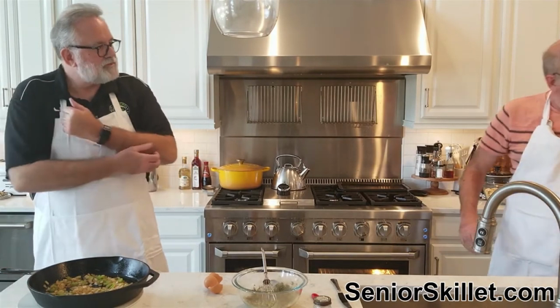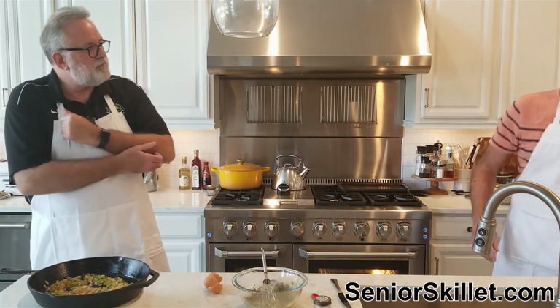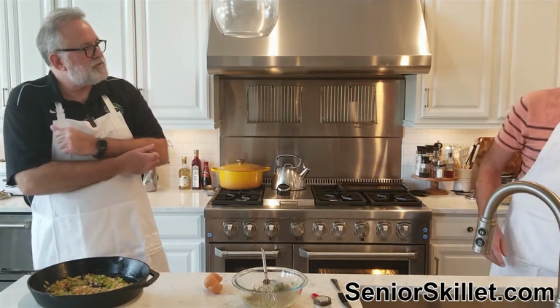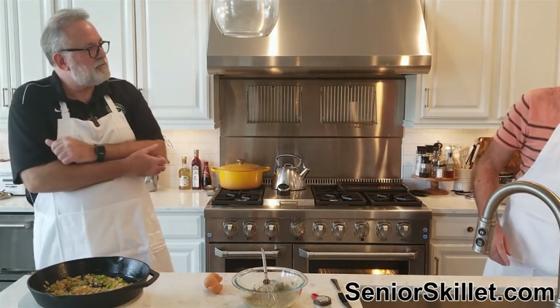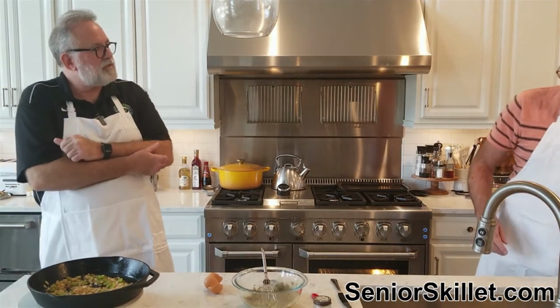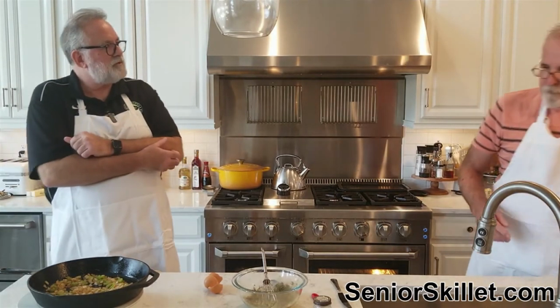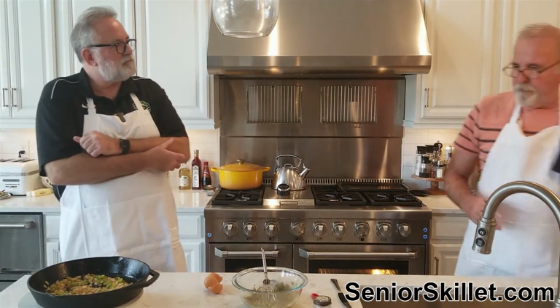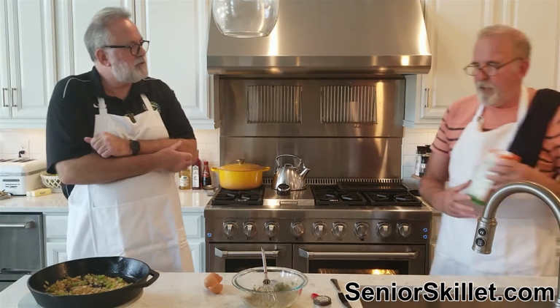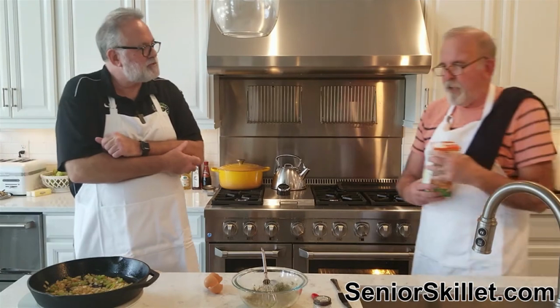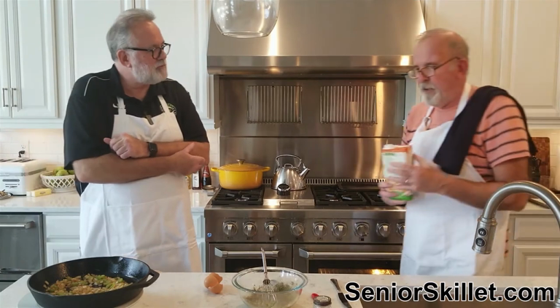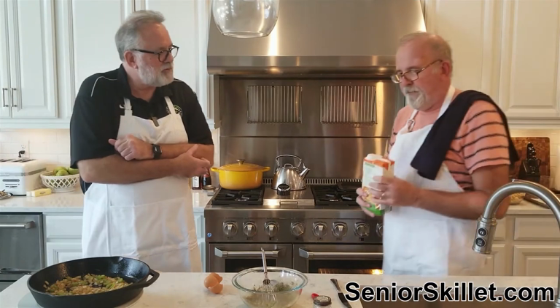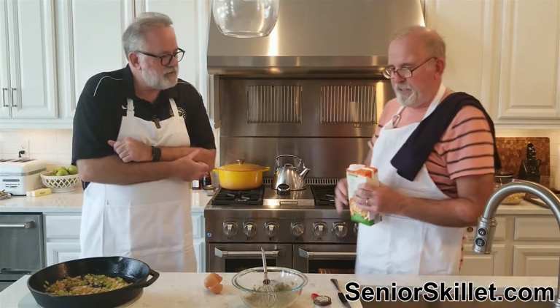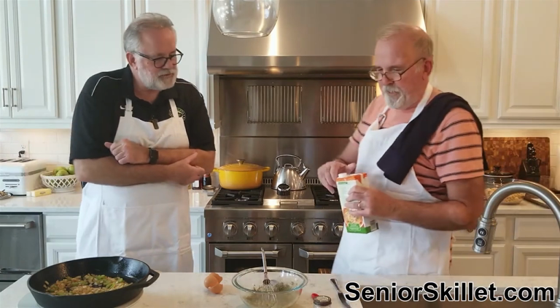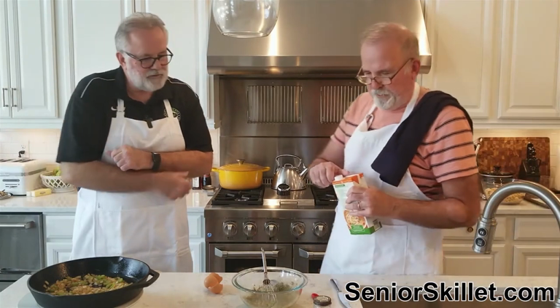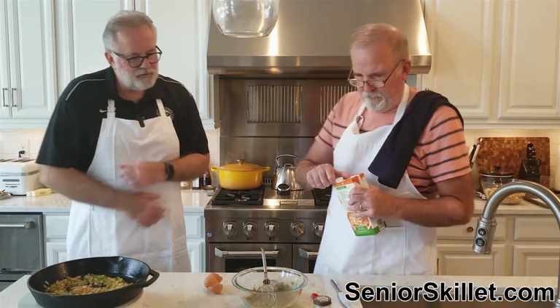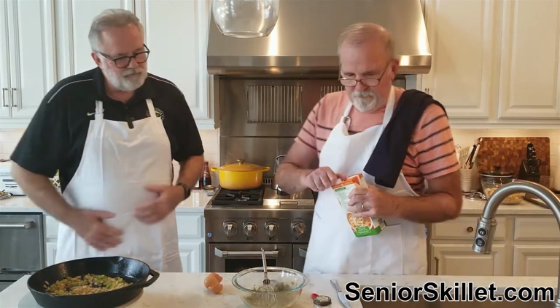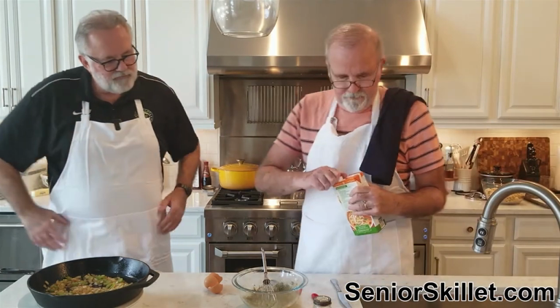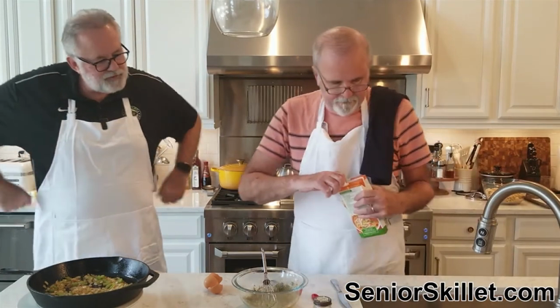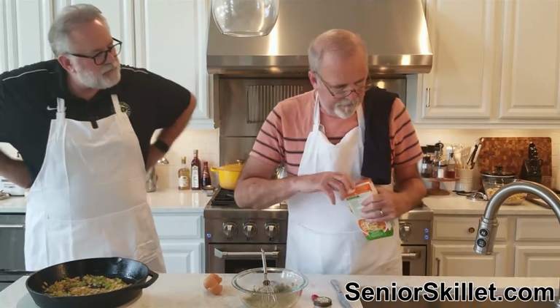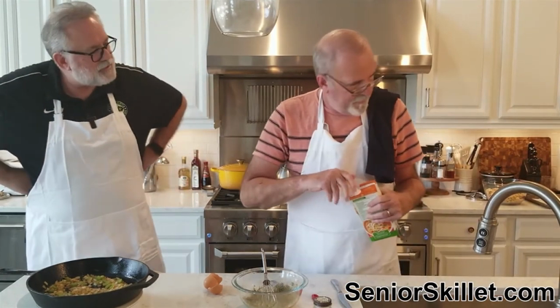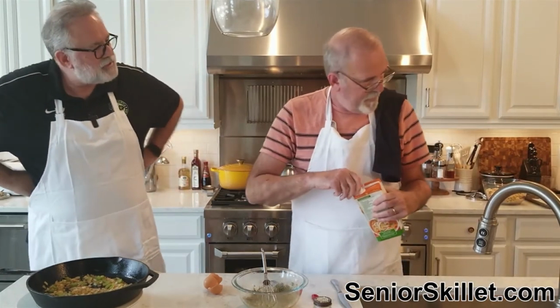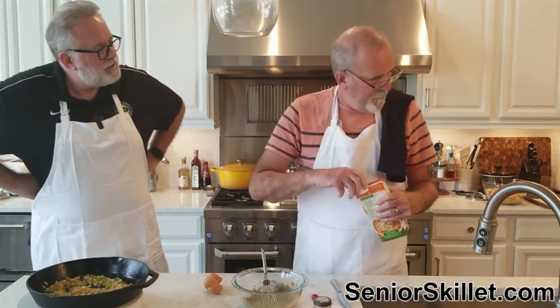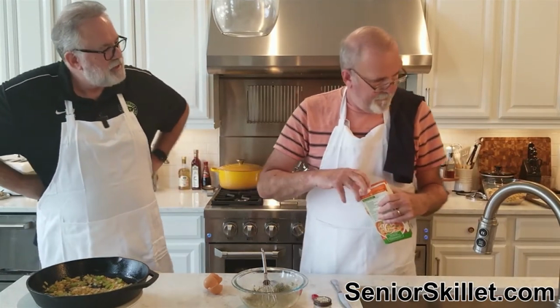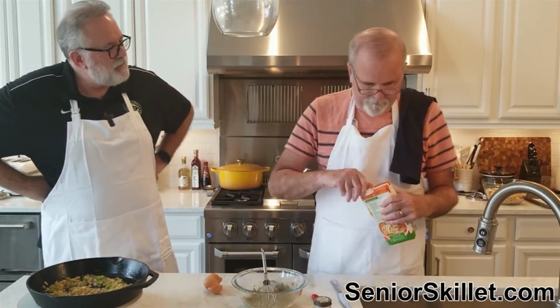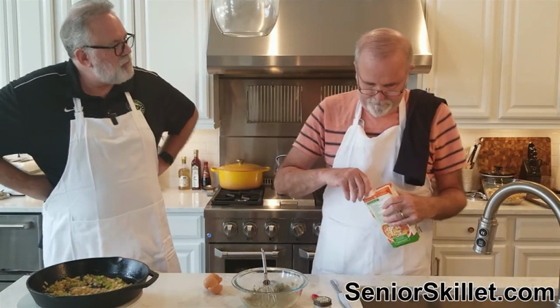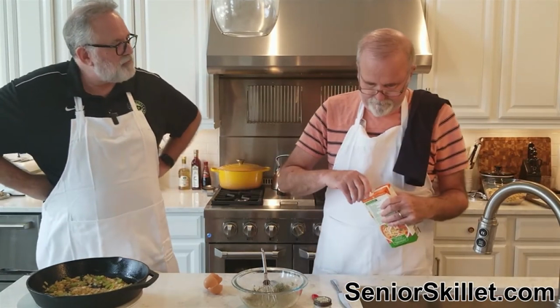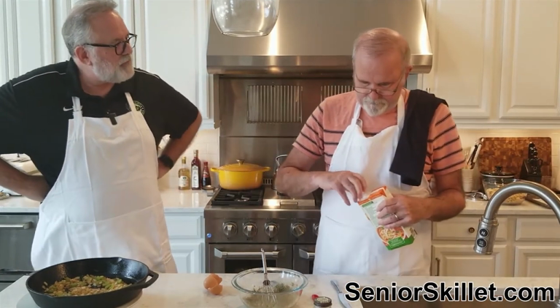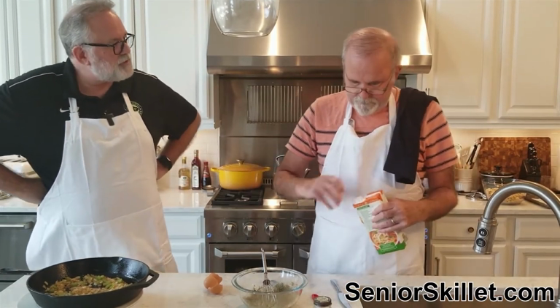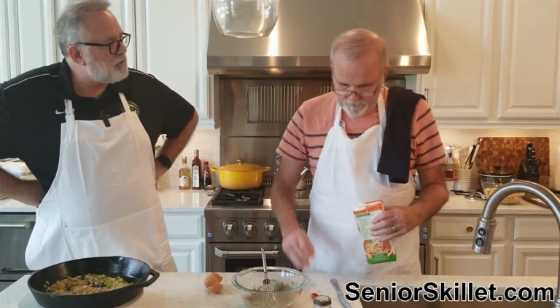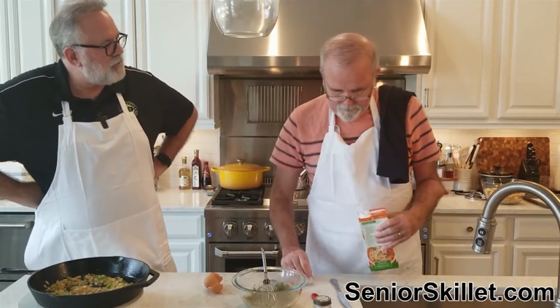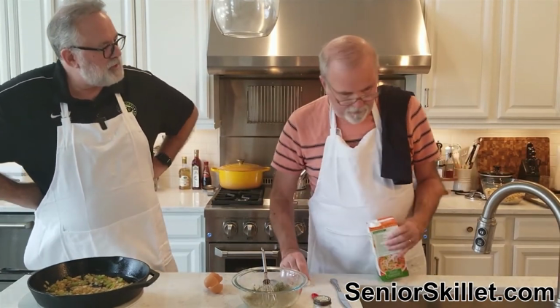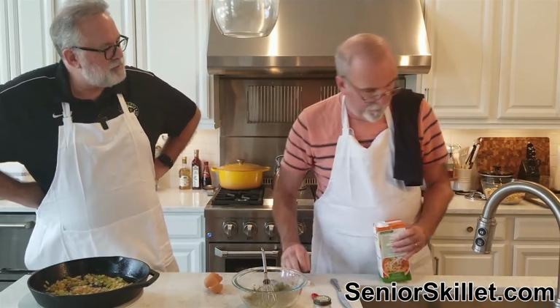Then we're going to add in two cups of chicken broth.